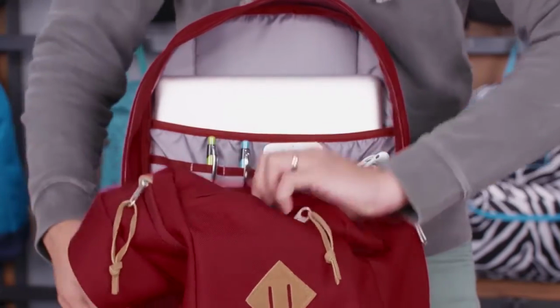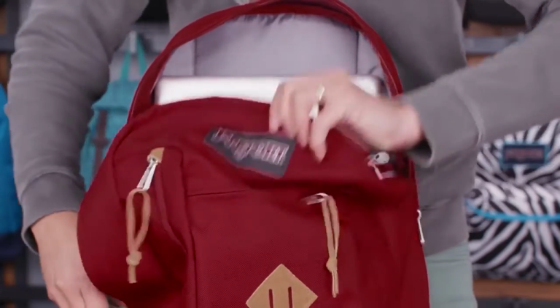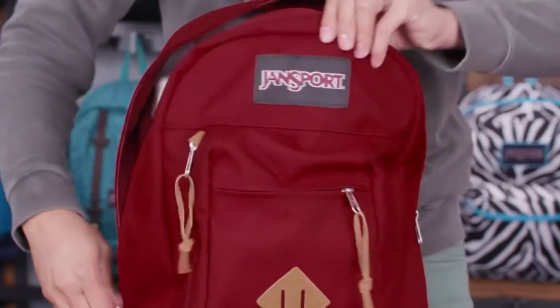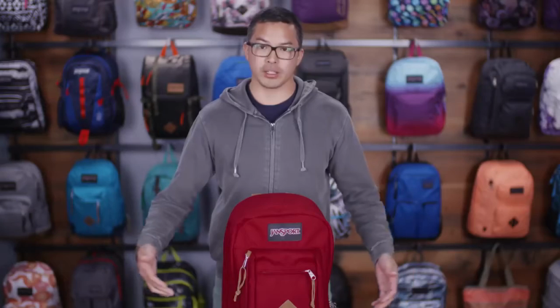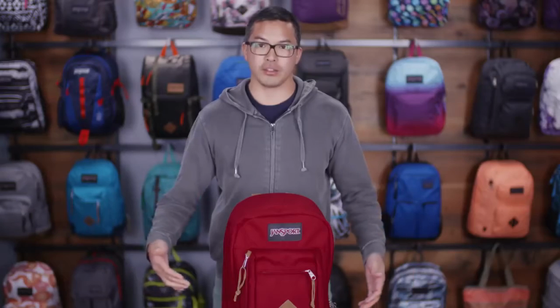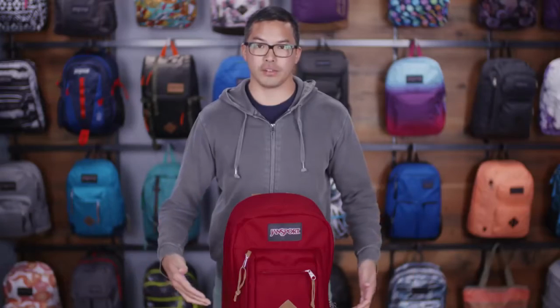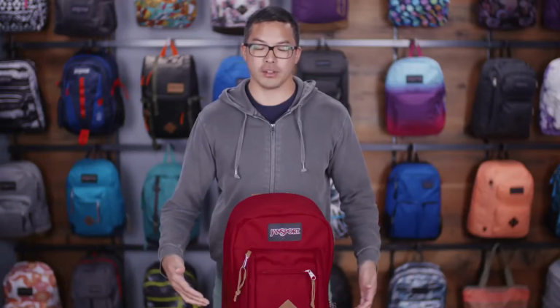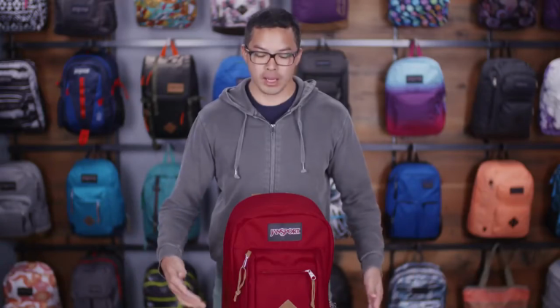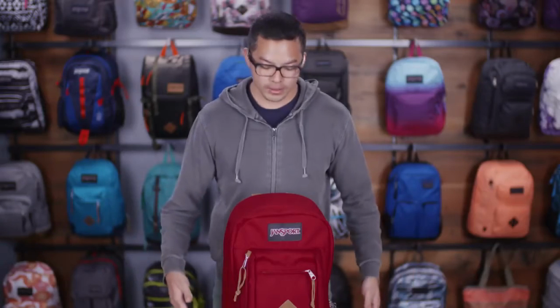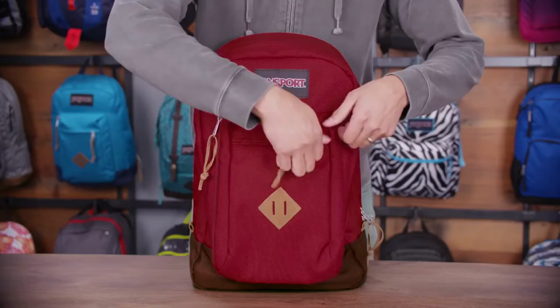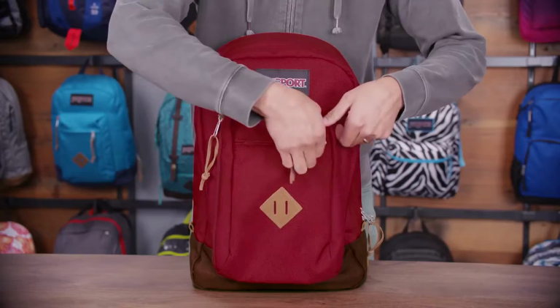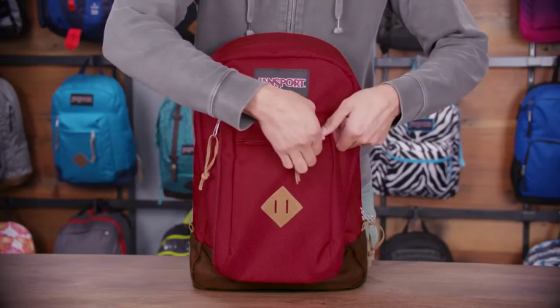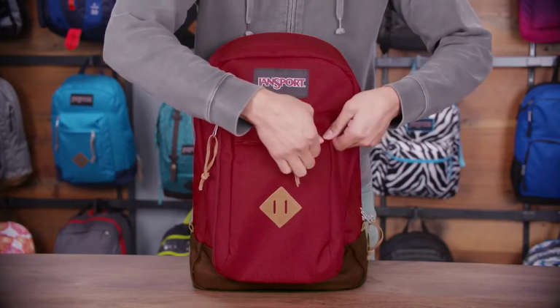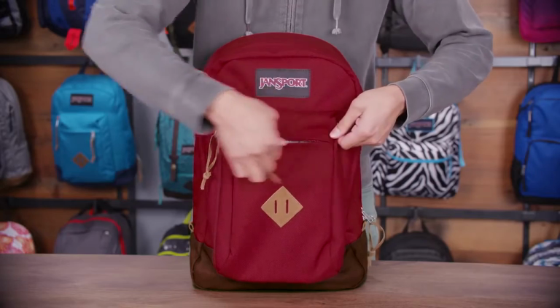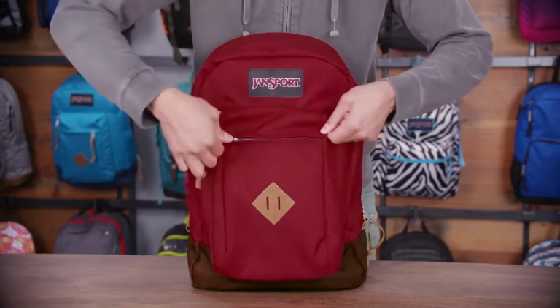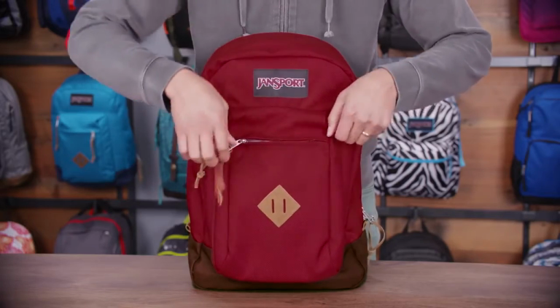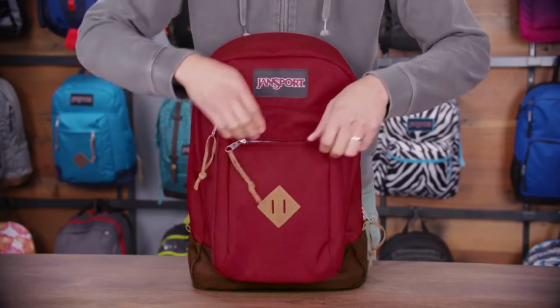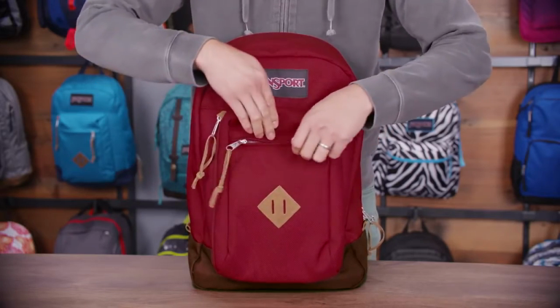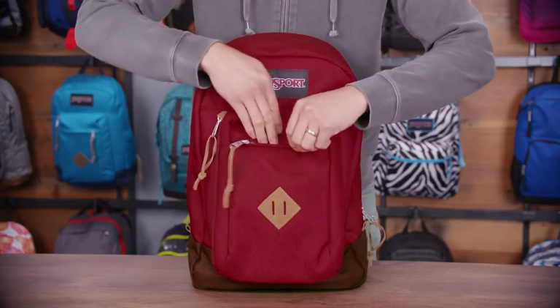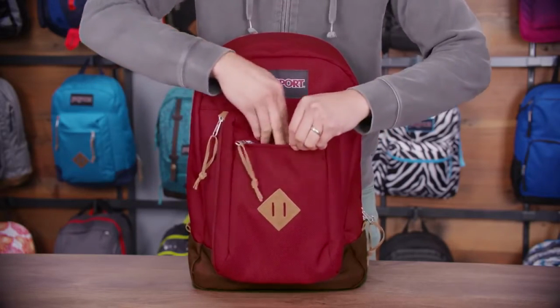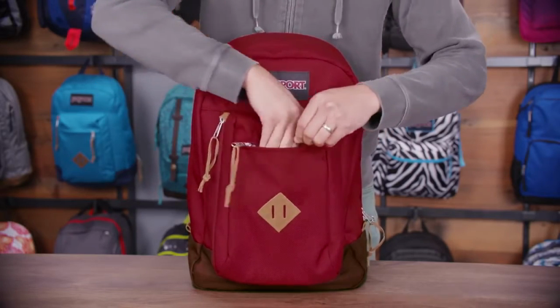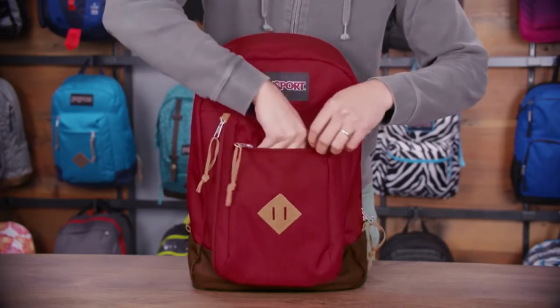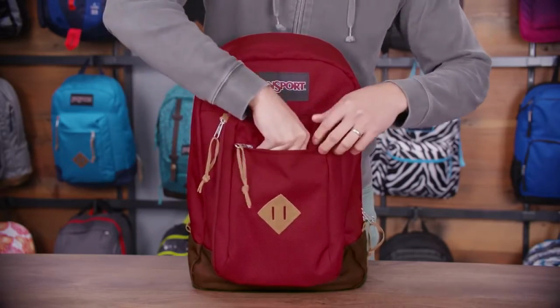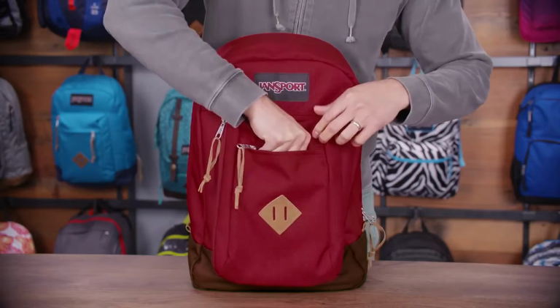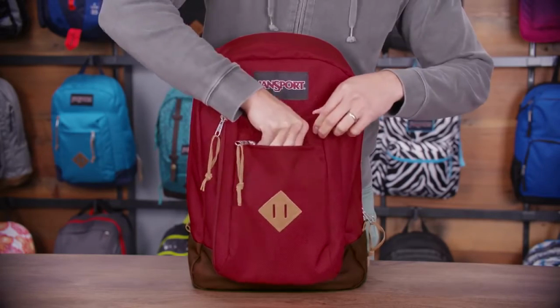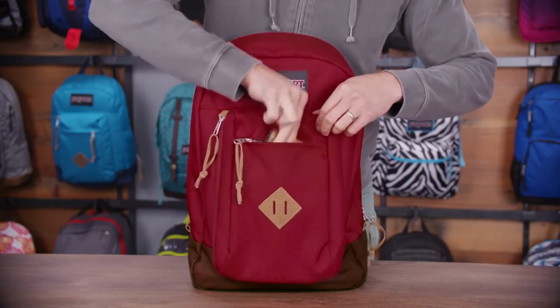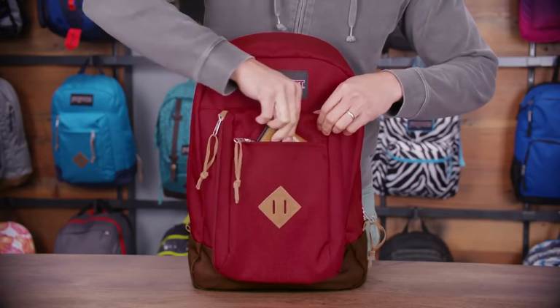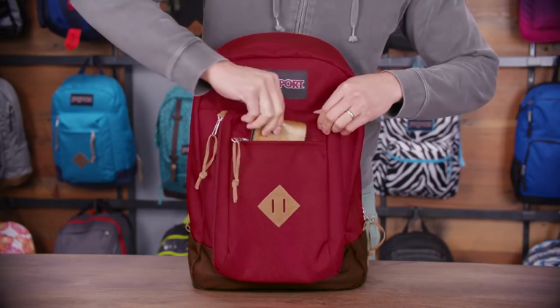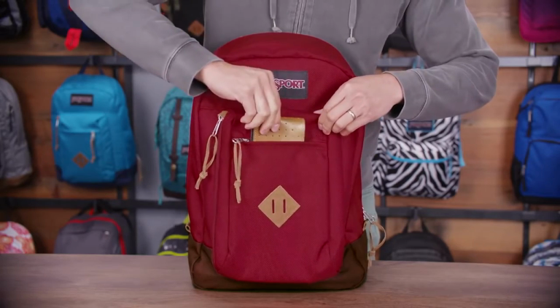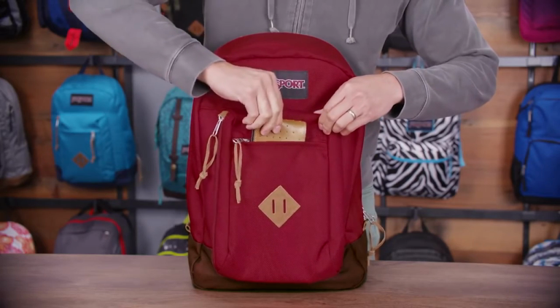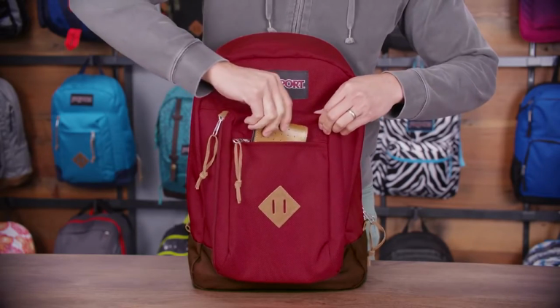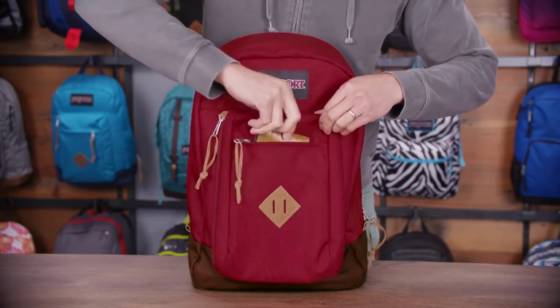Going around to the front of the pack, there's a really quick stash zippered pocket here, great for smaller items like your wallet and keys.